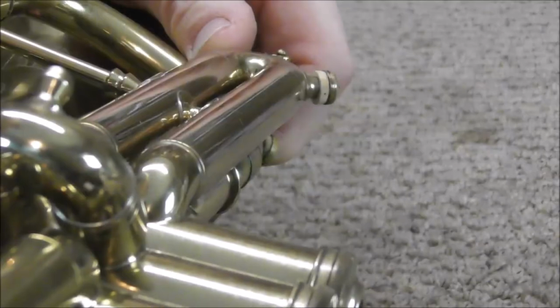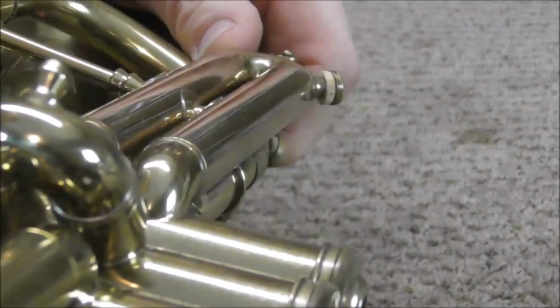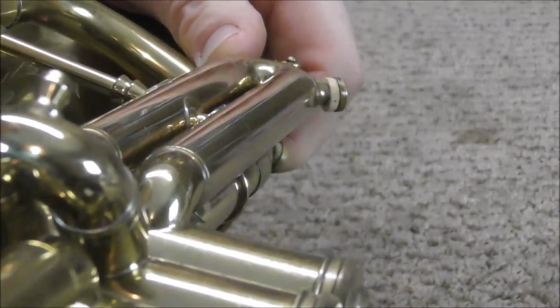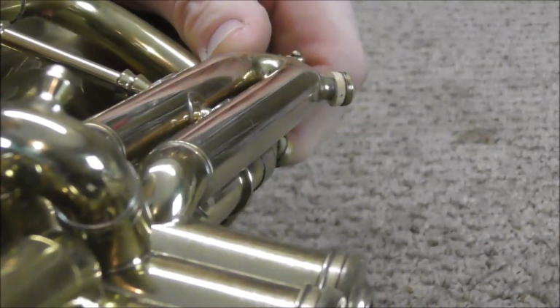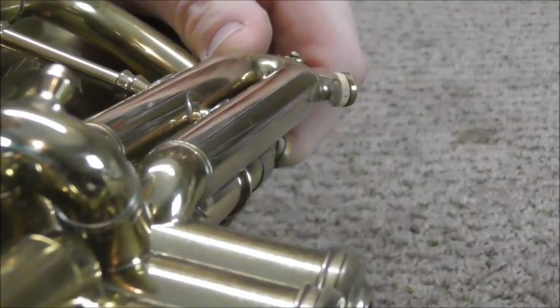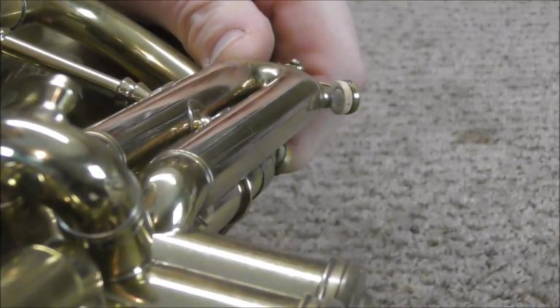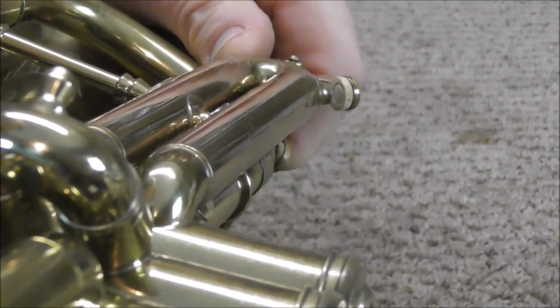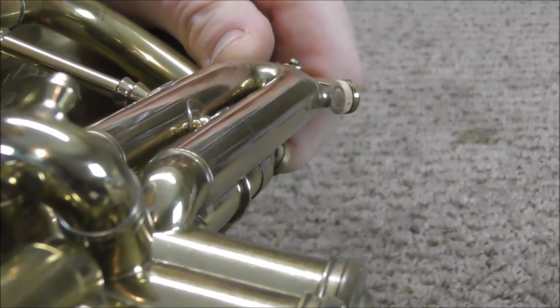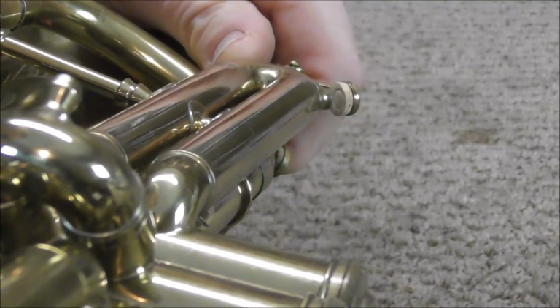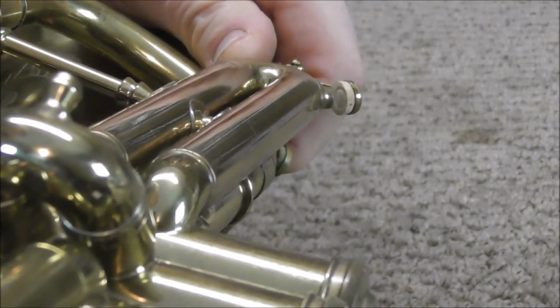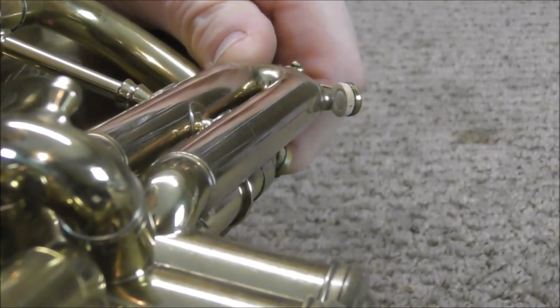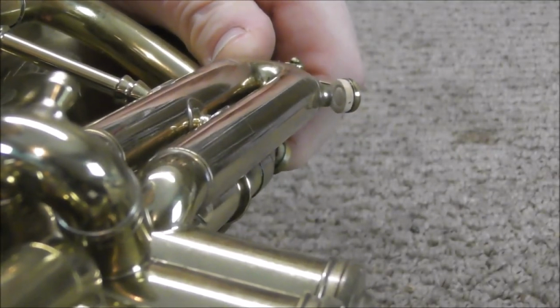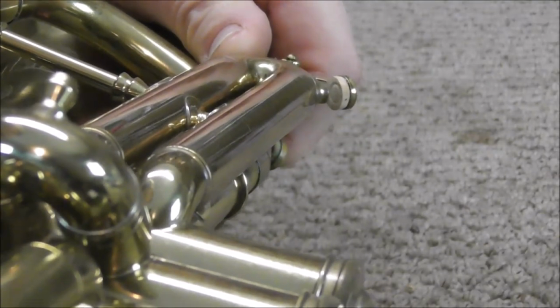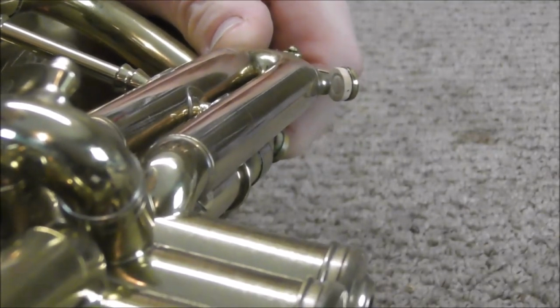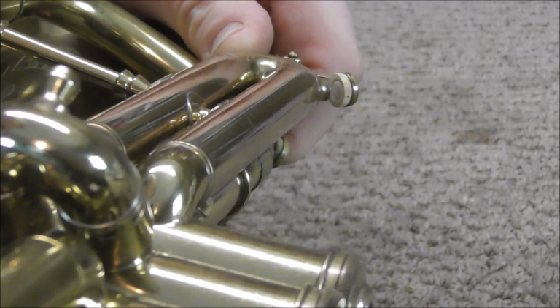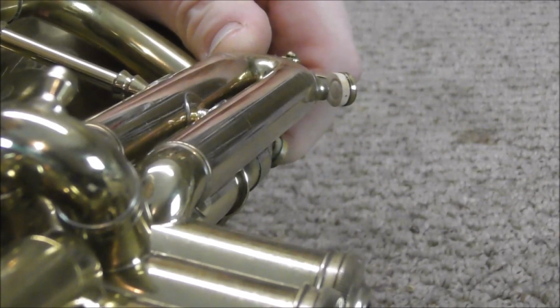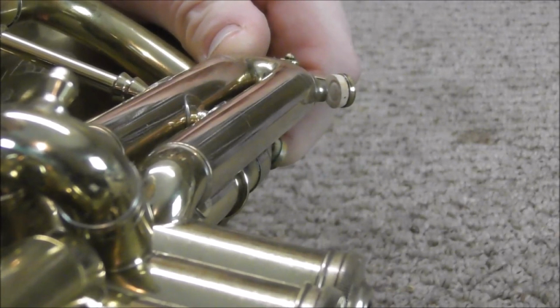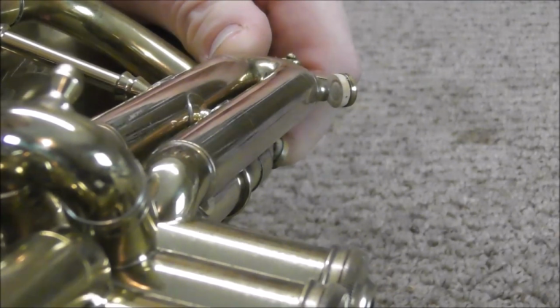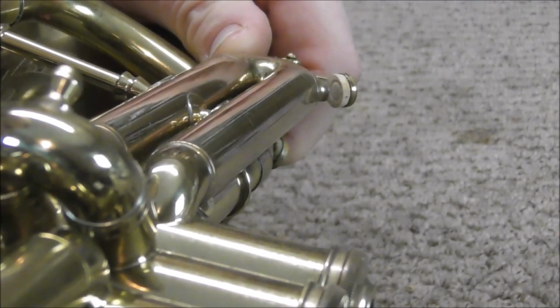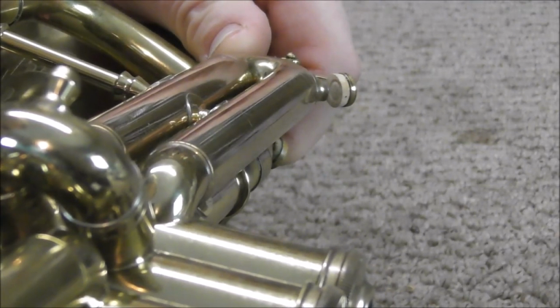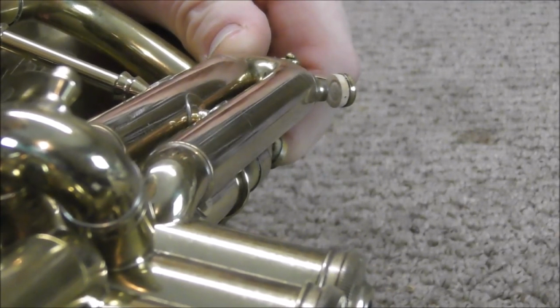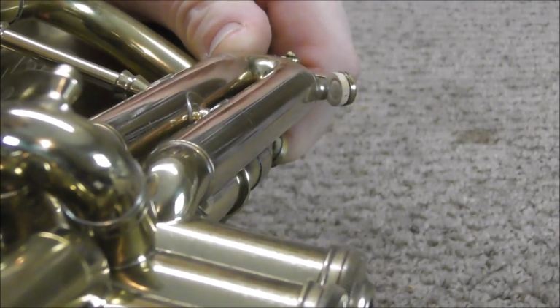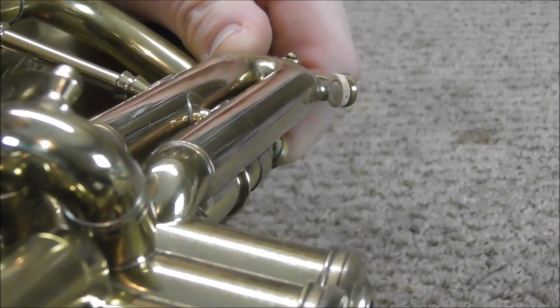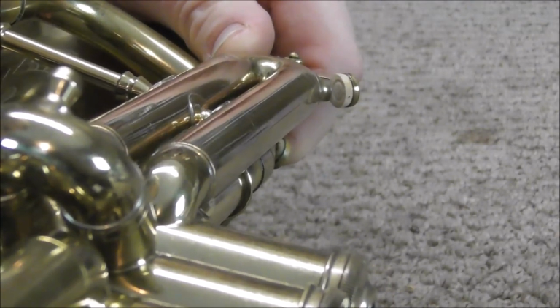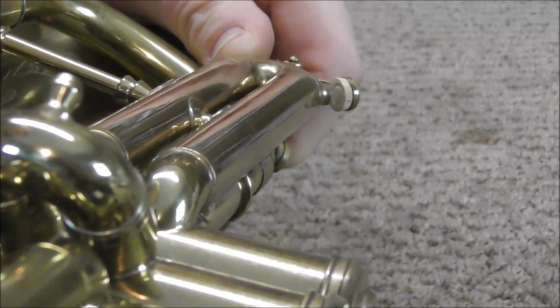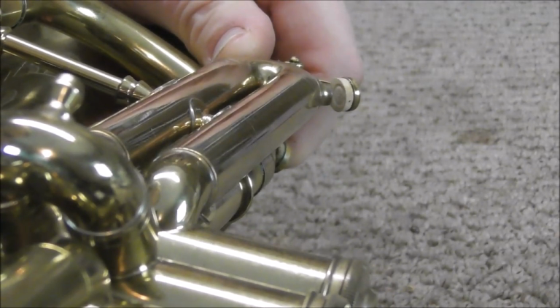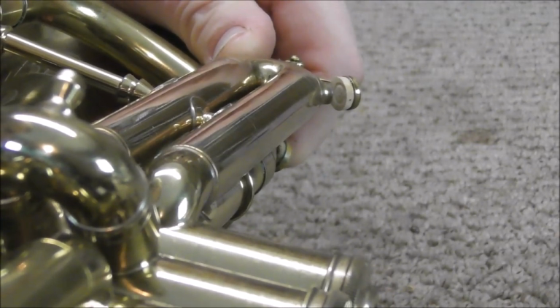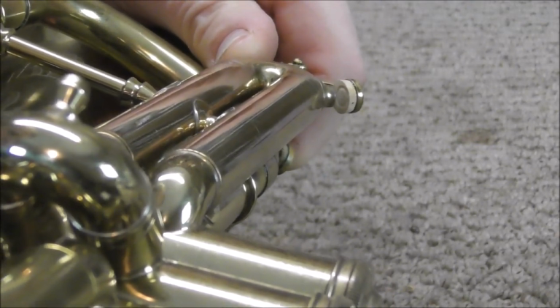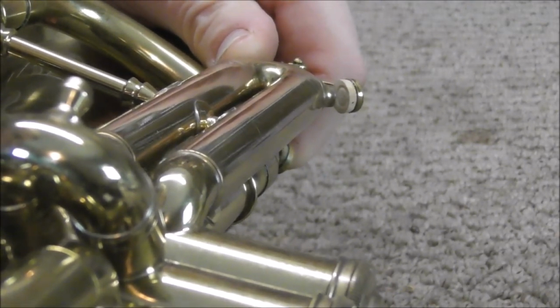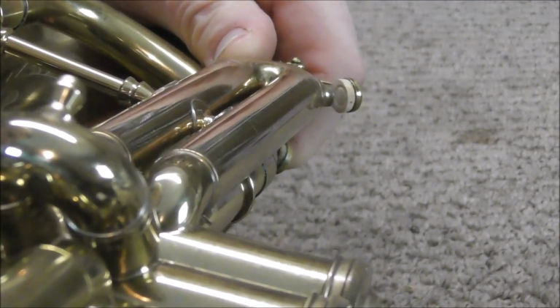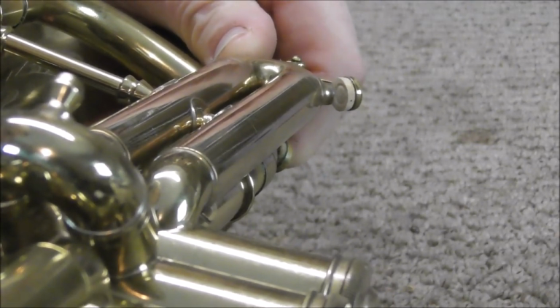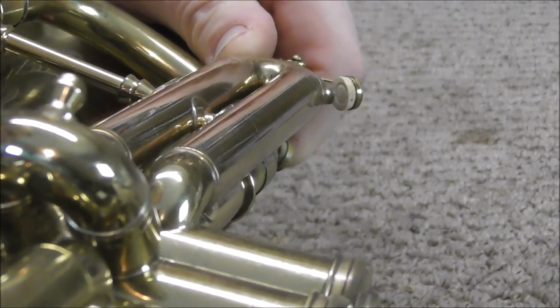Also open it up and take a look. There should be a ring where the cork contacts the waterkey nipple.